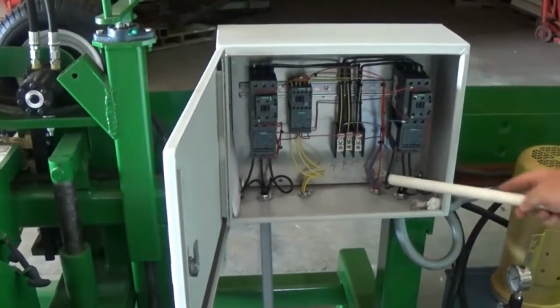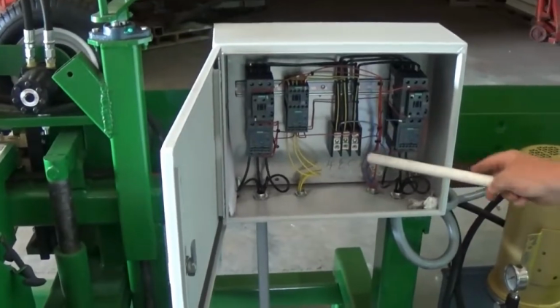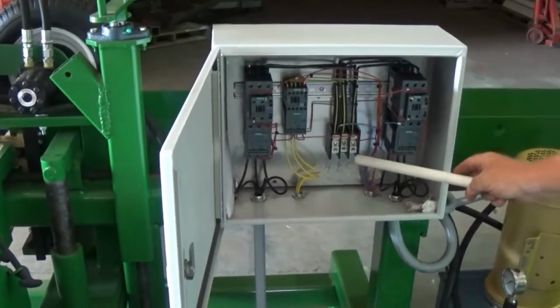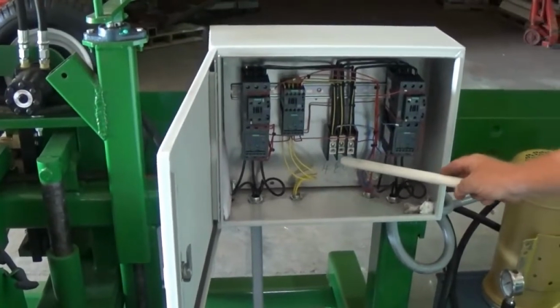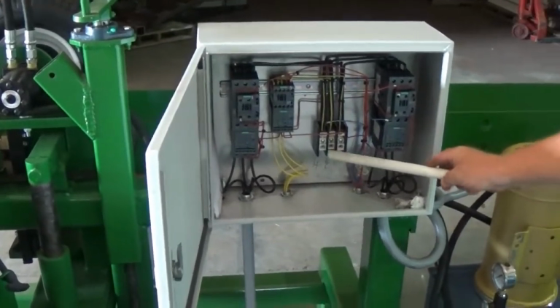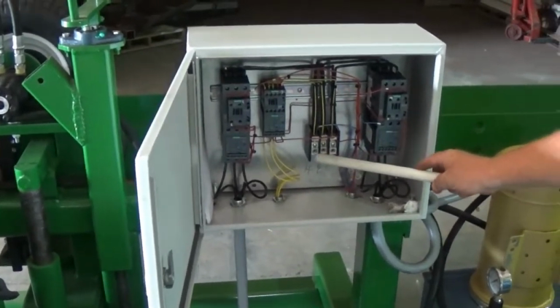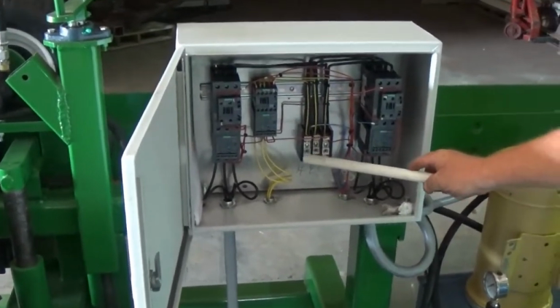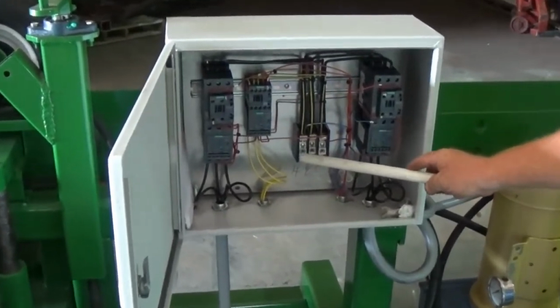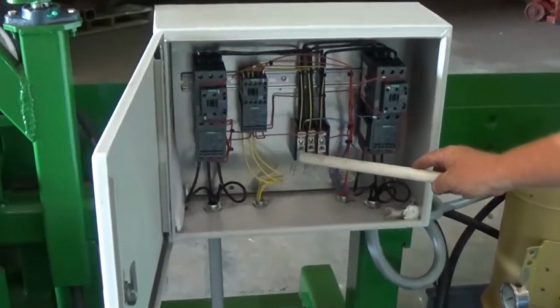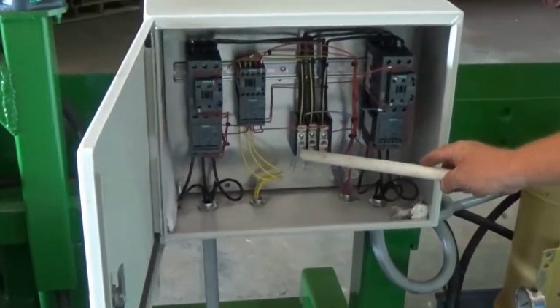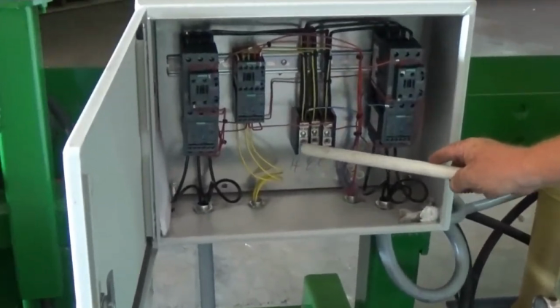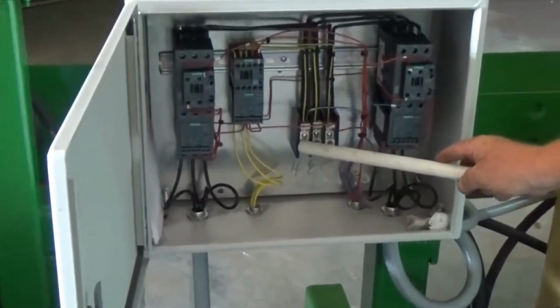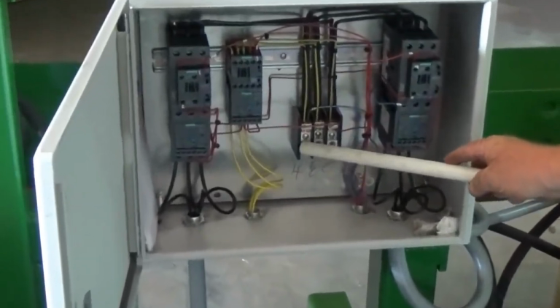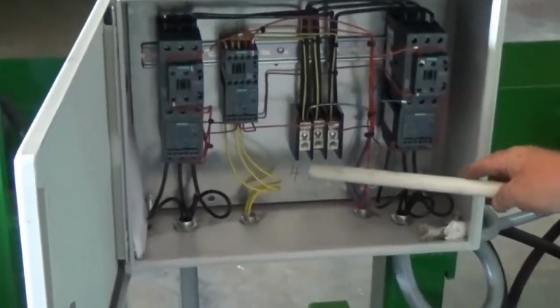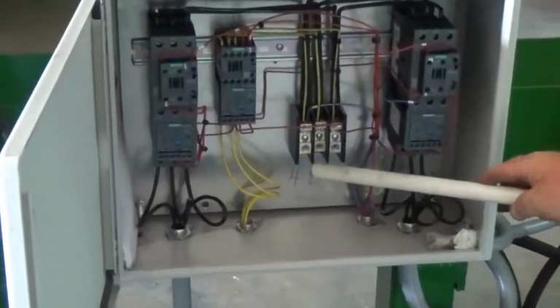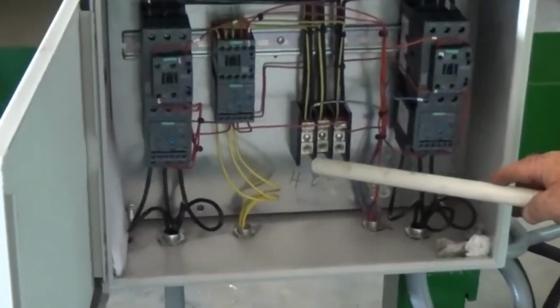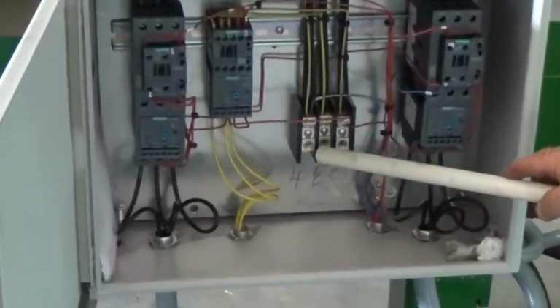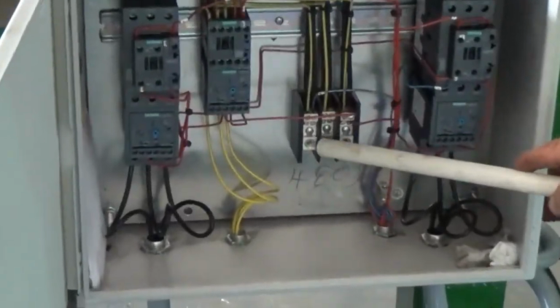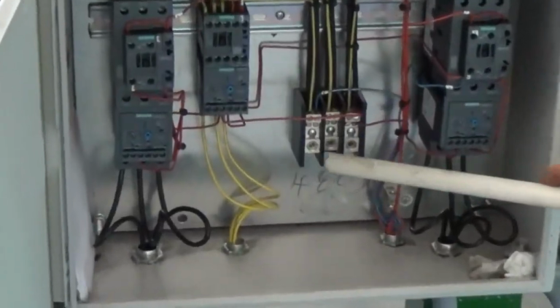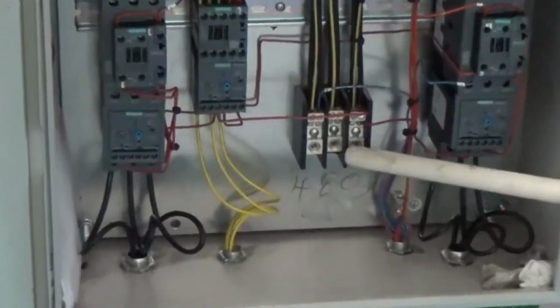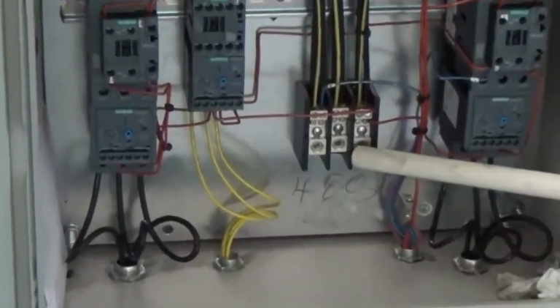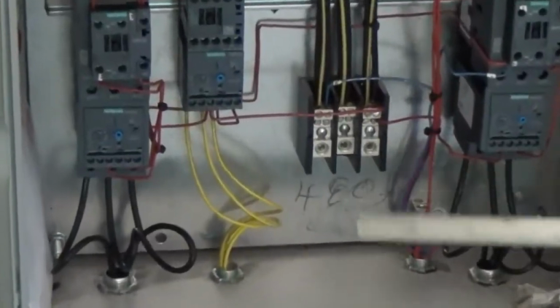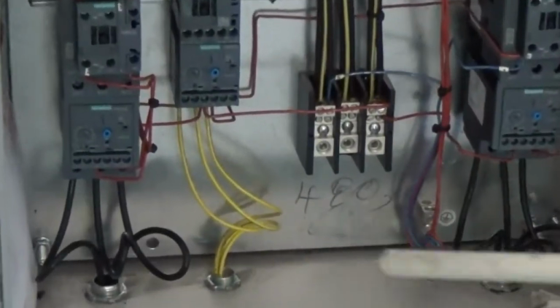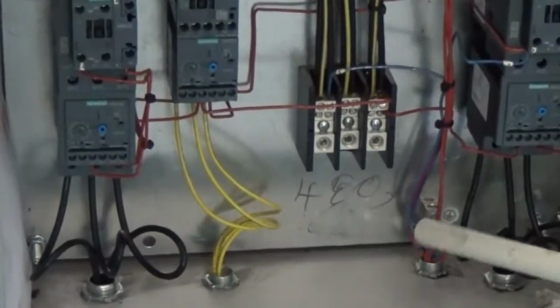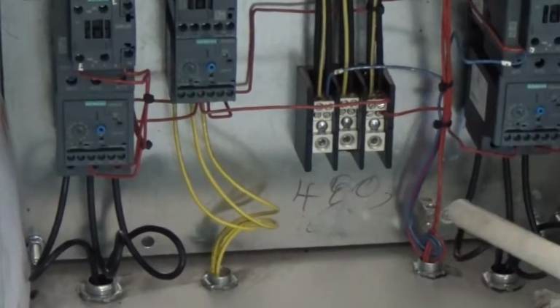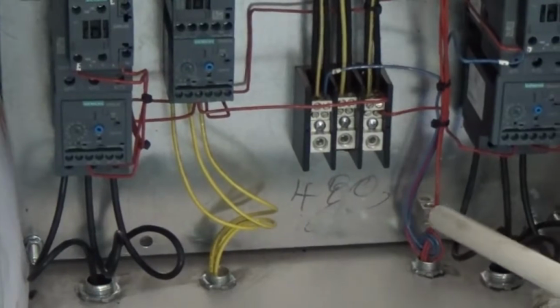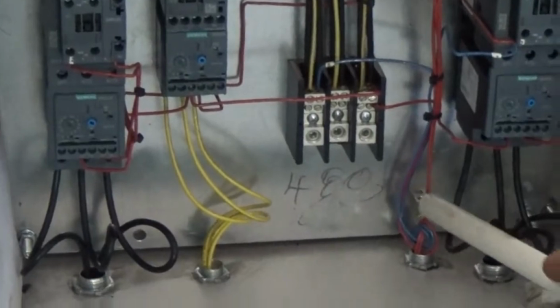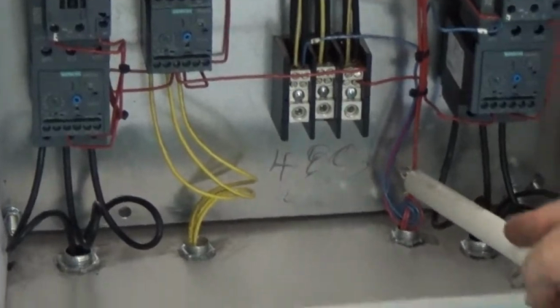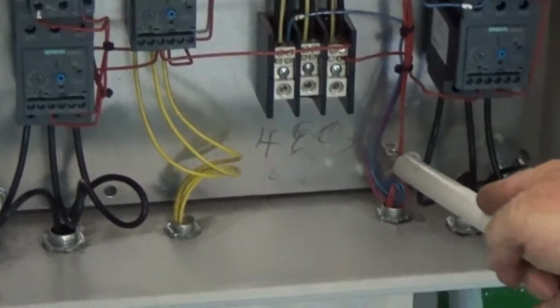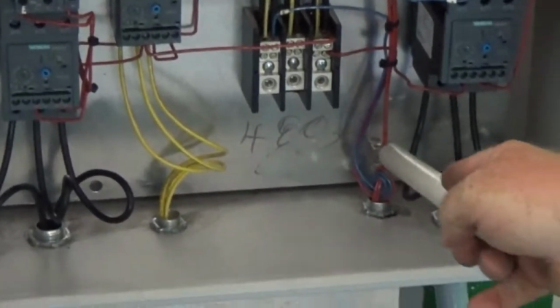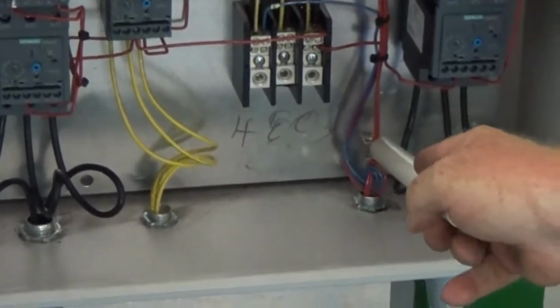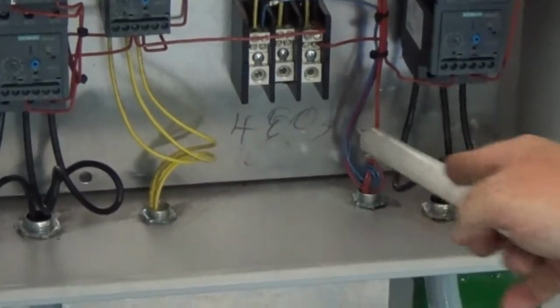This is where you hook your power tube, your three hot legs, and your ground load.